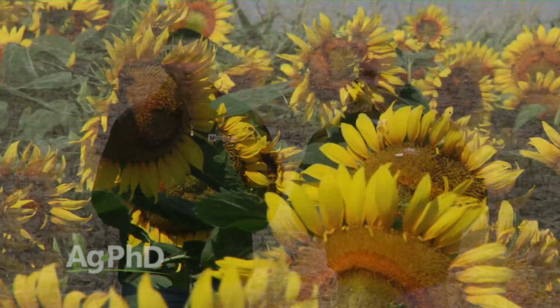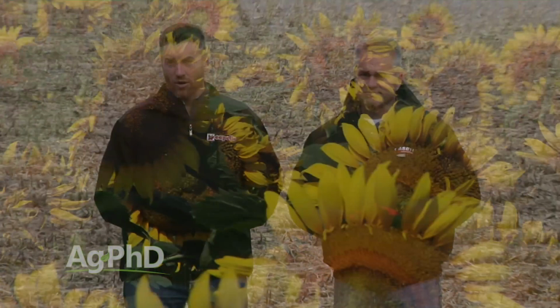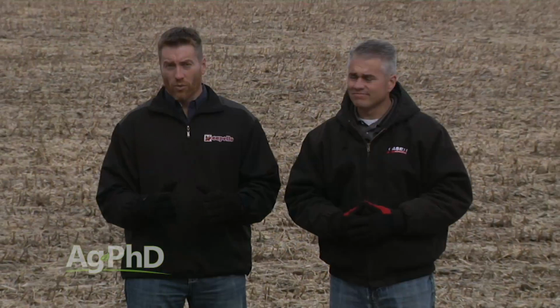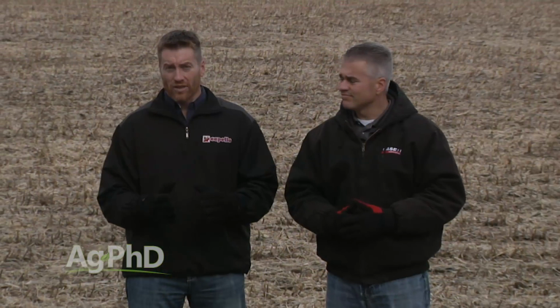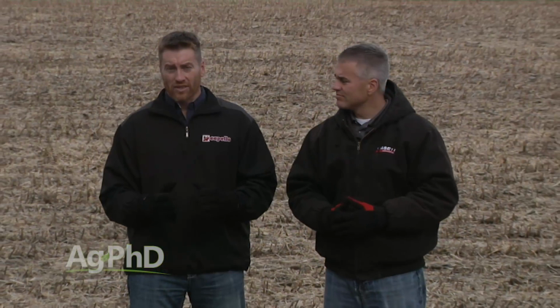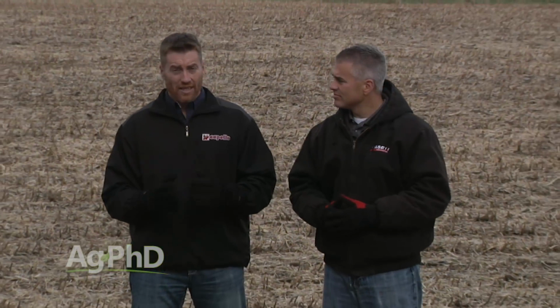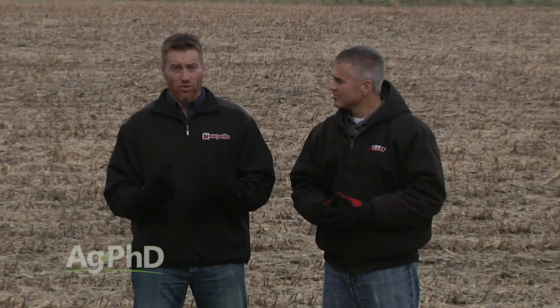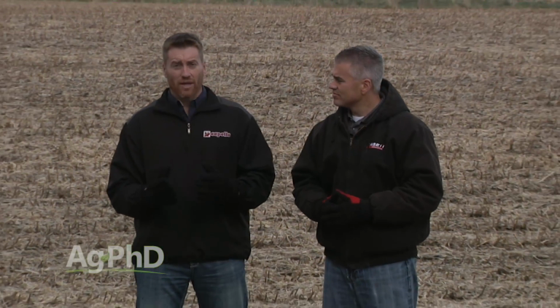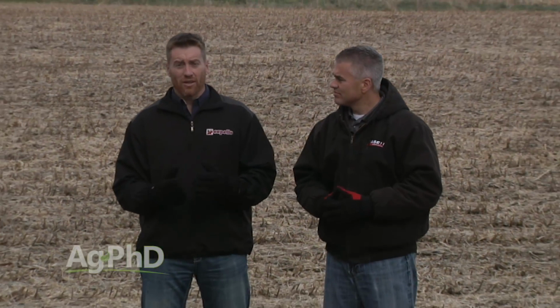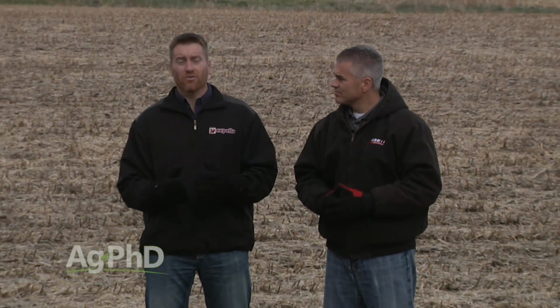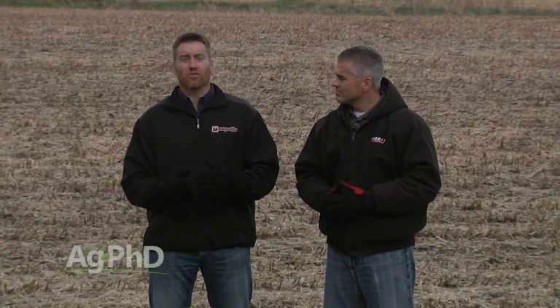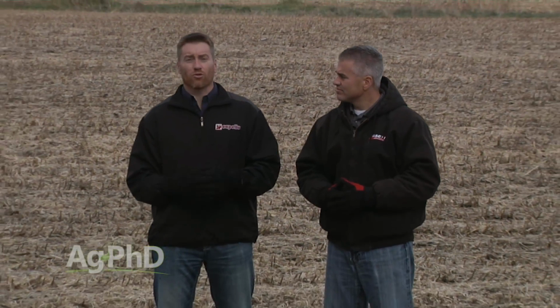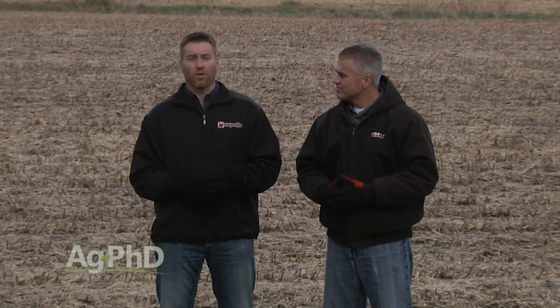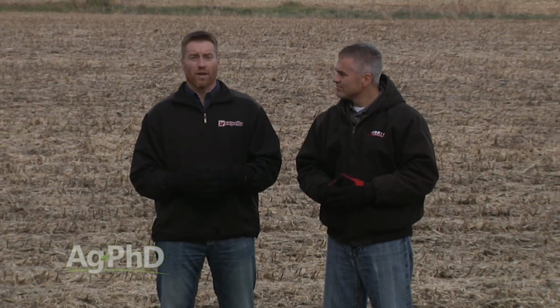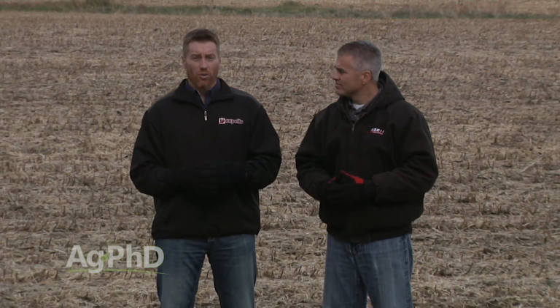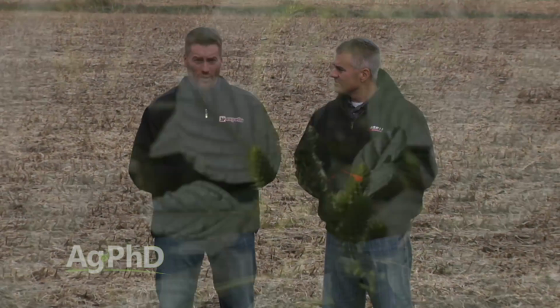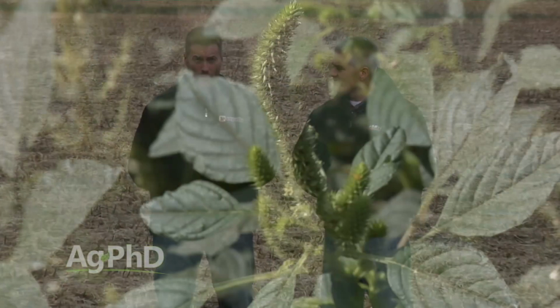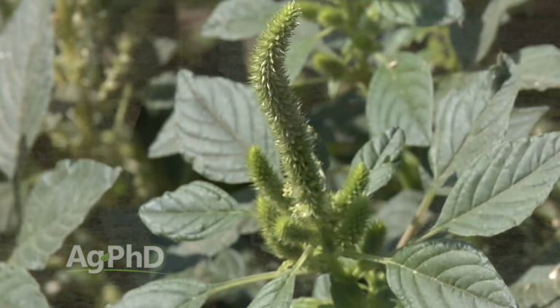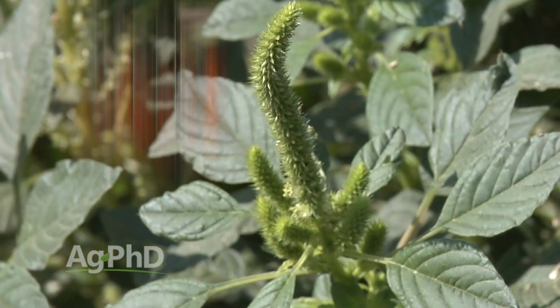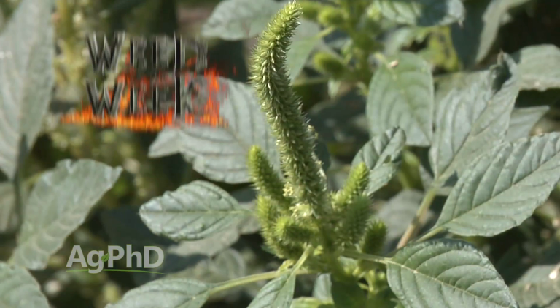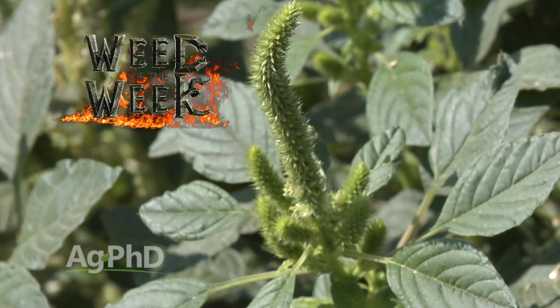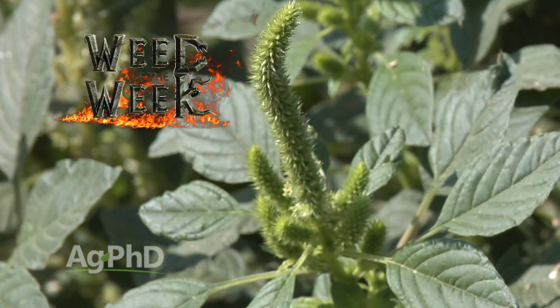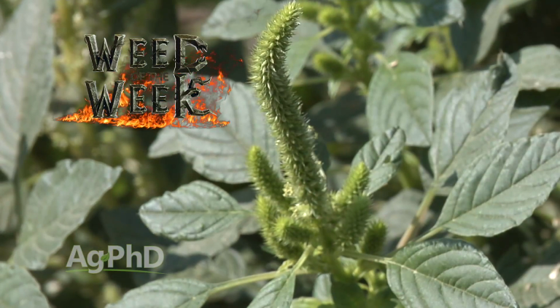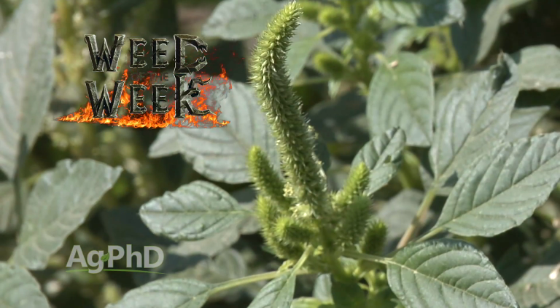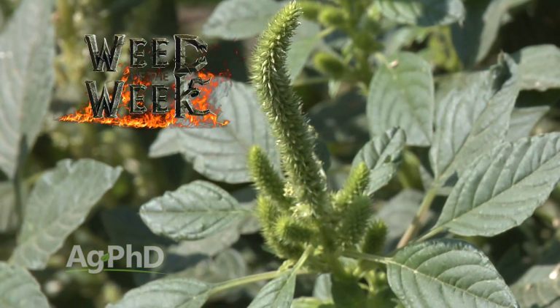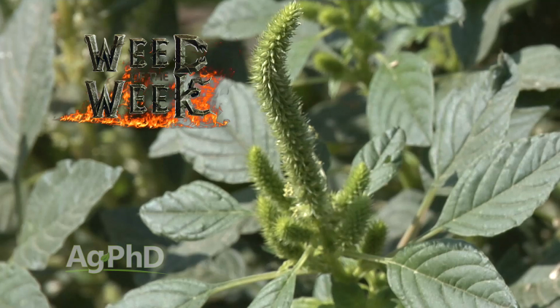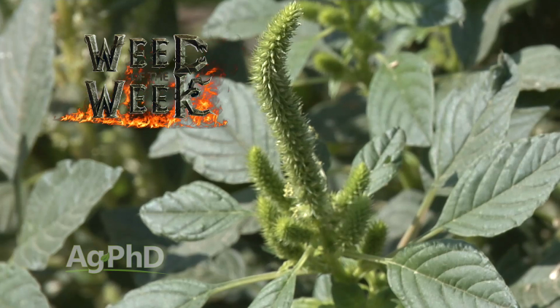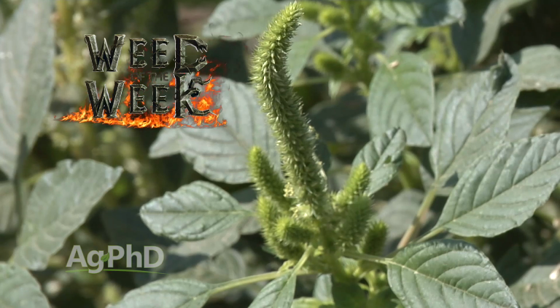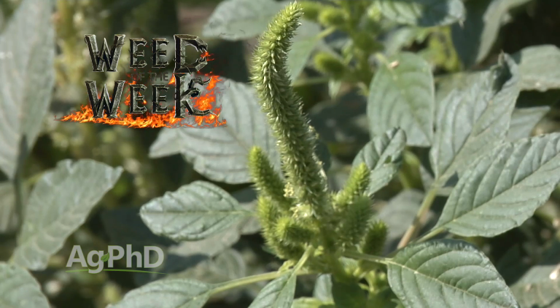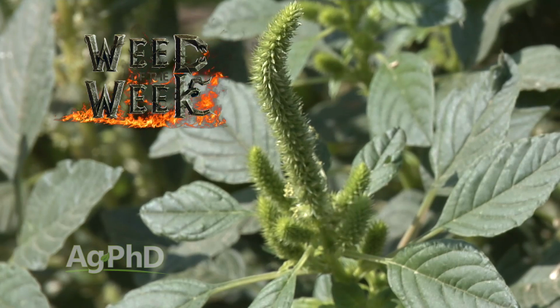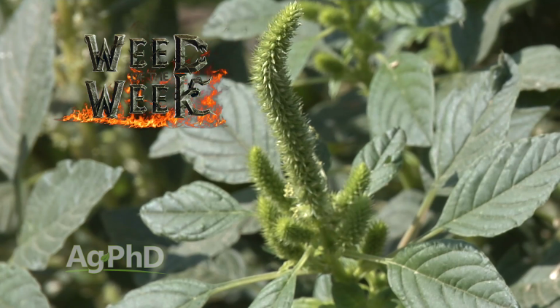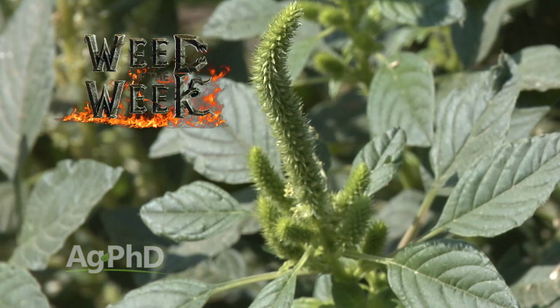One of the ways to get great yields is controlling our Weed of the Week. We'll show you how to stop this tough weed later in the show.